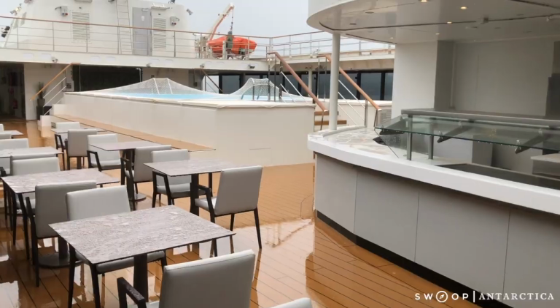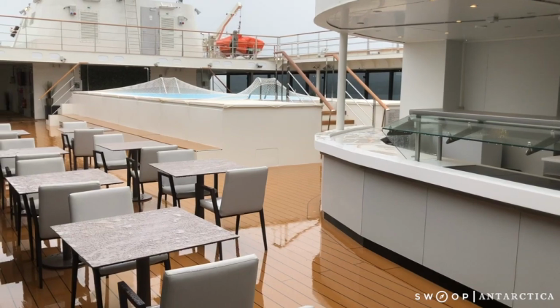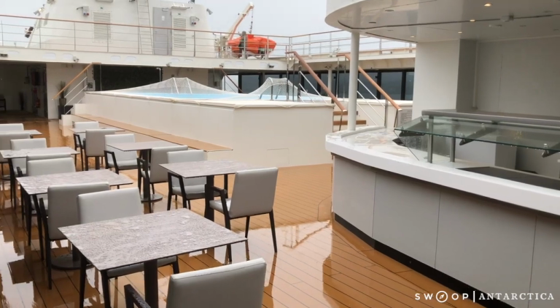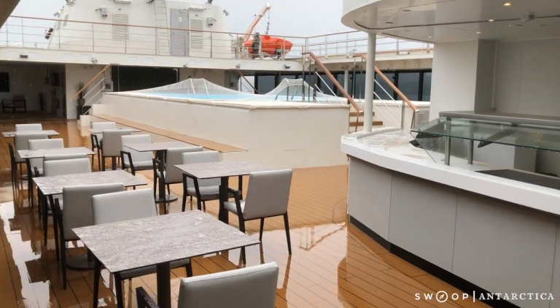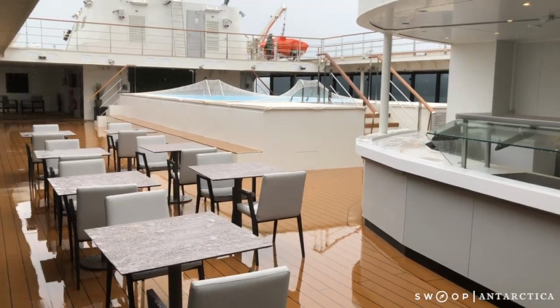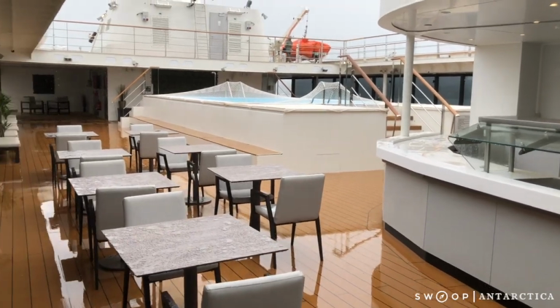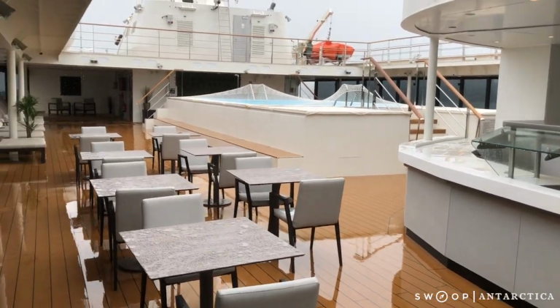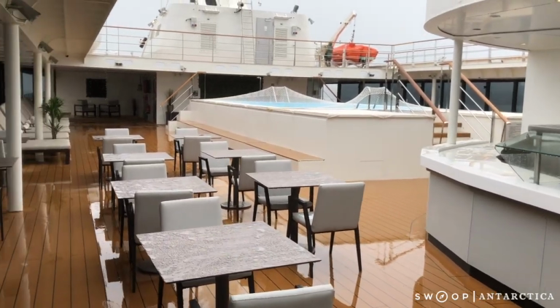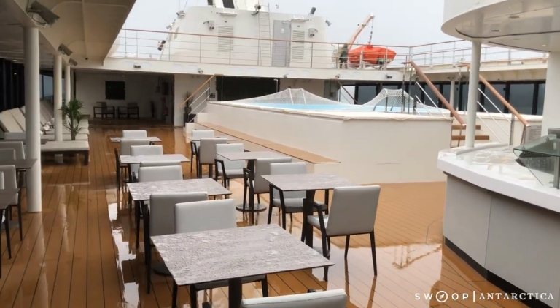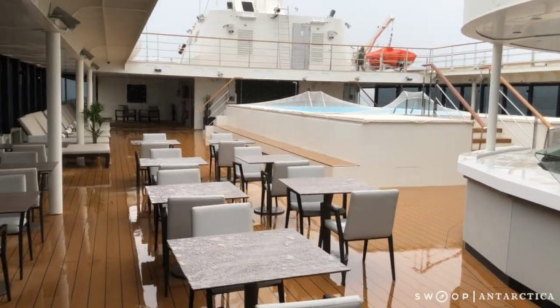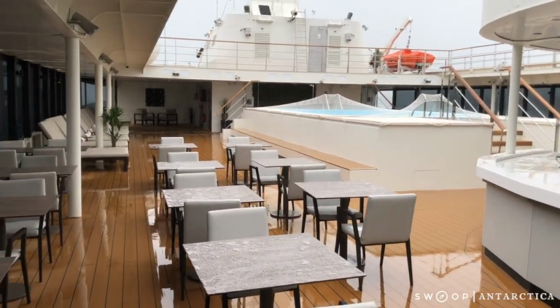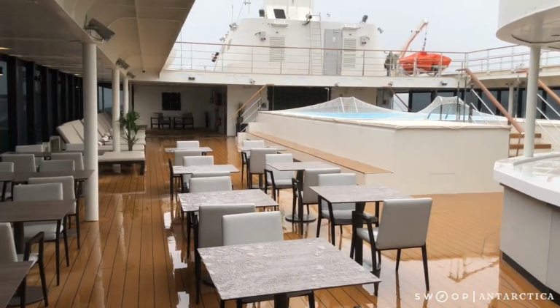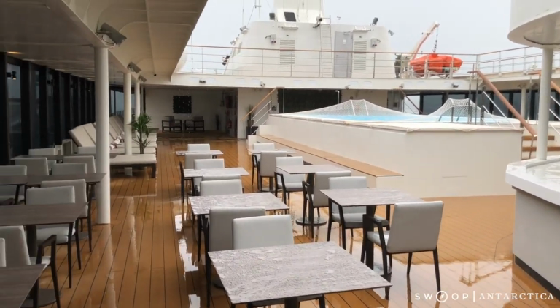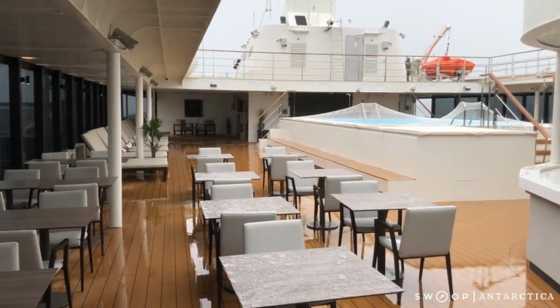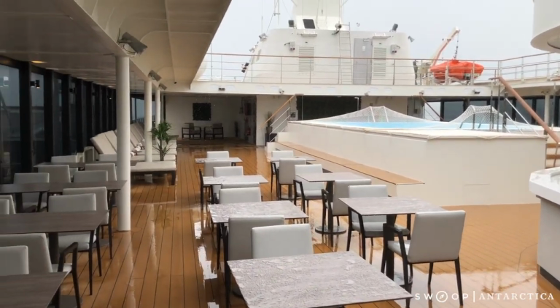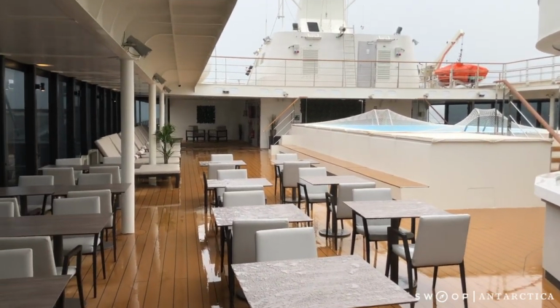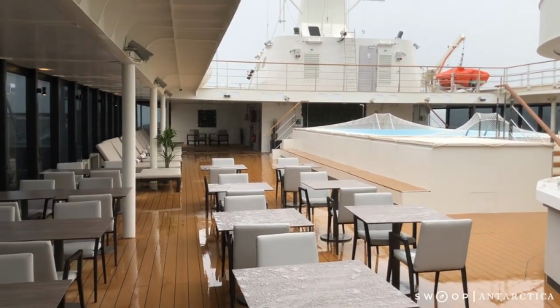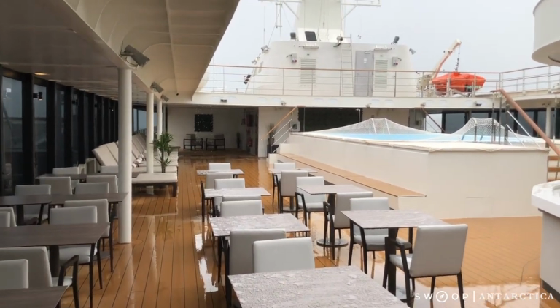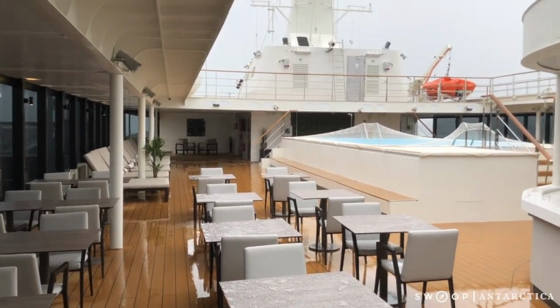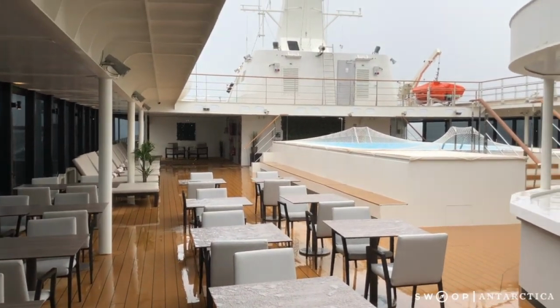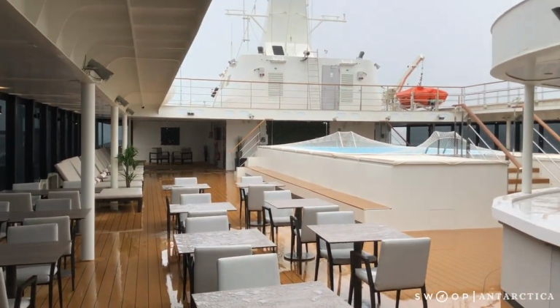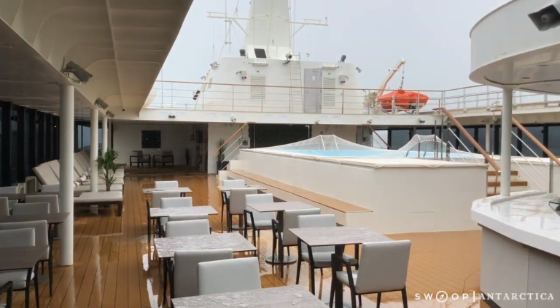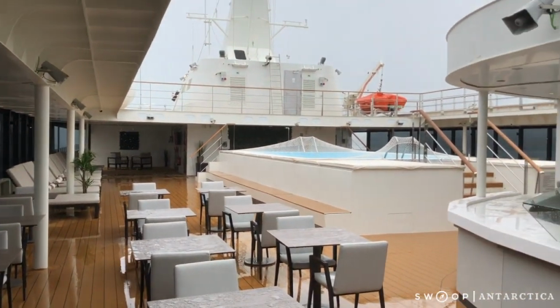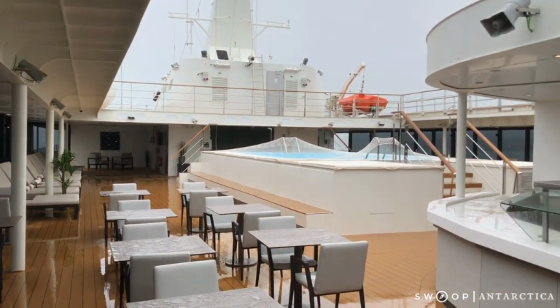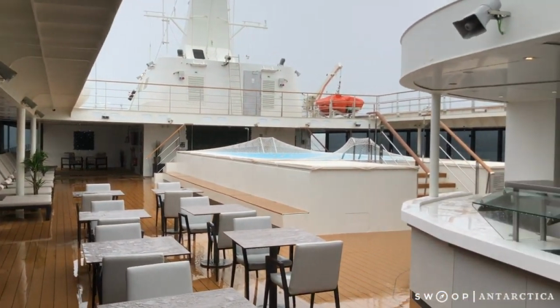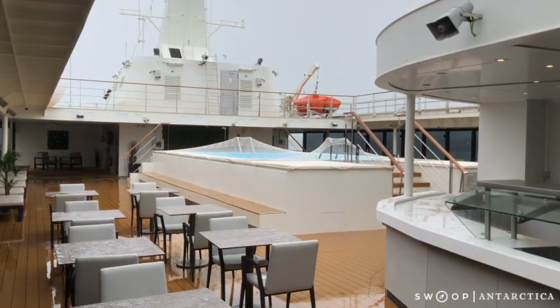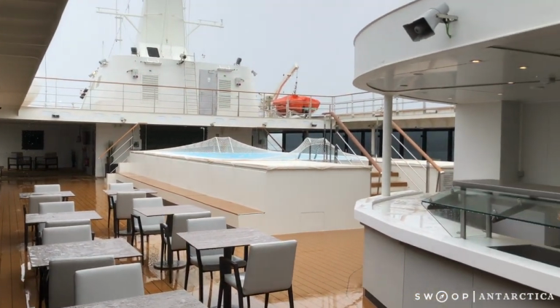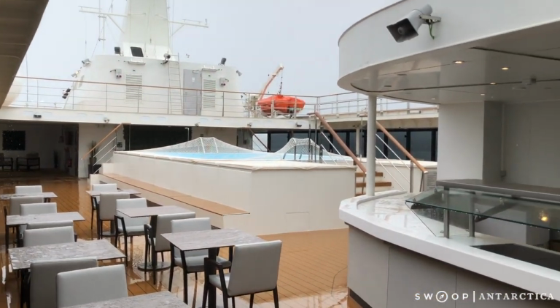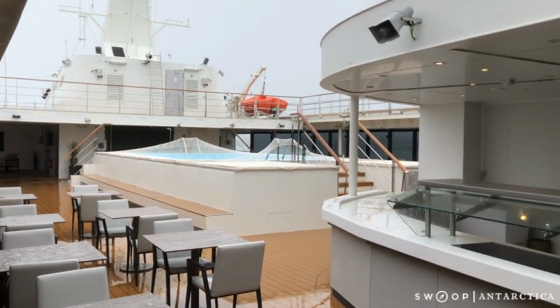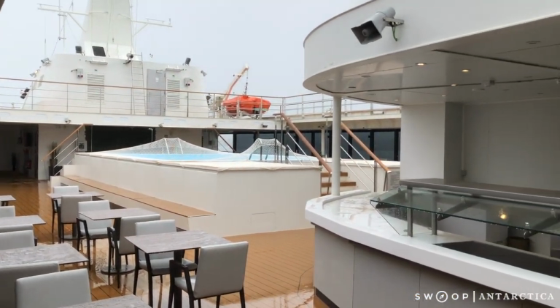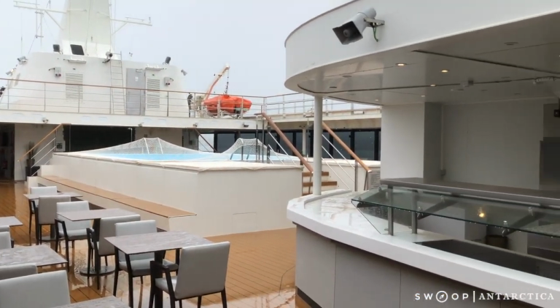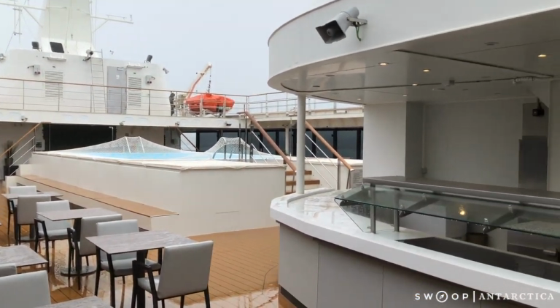On the upper deck of the World Explorer, you've got this sheltered seating area, great for keeping out of the wind.